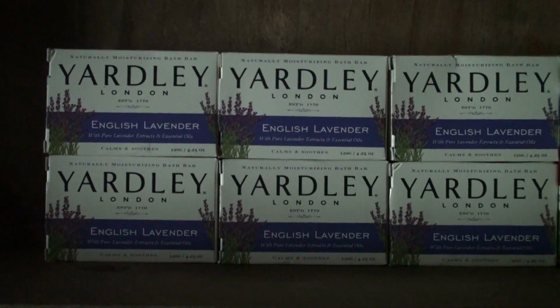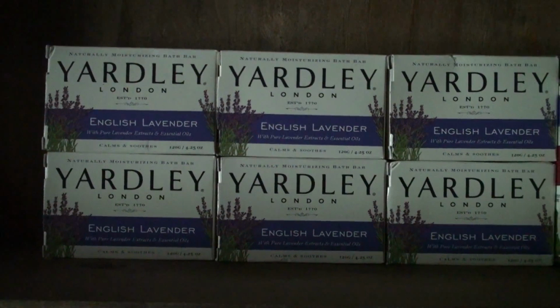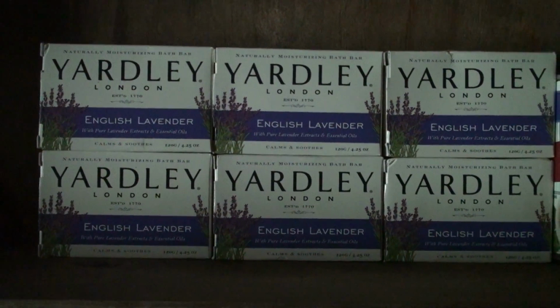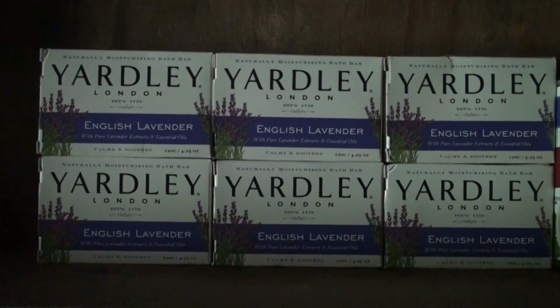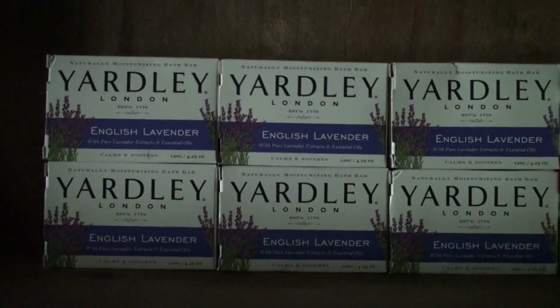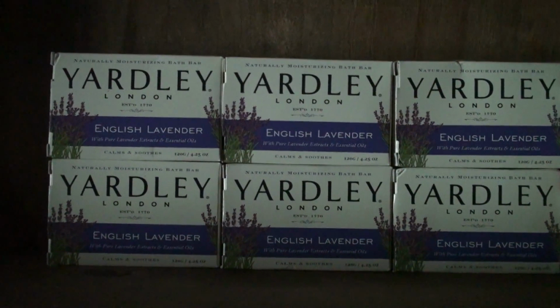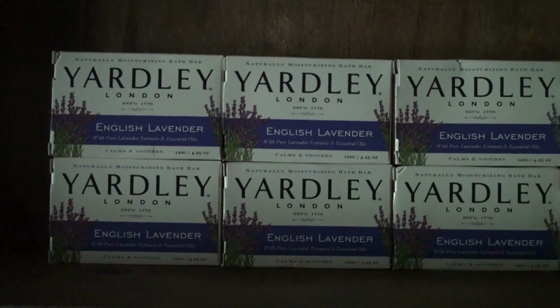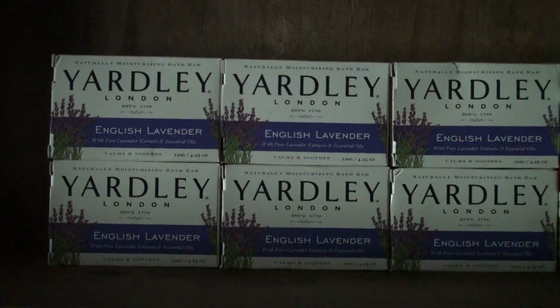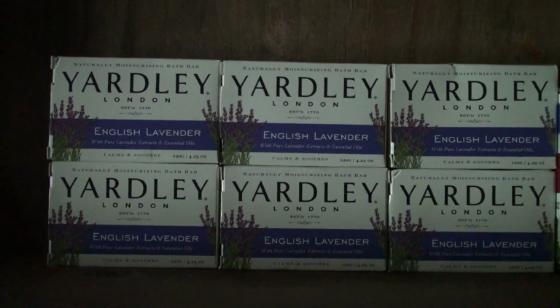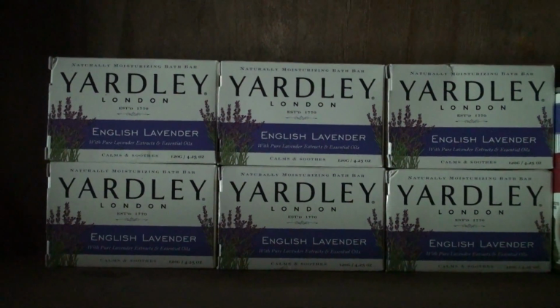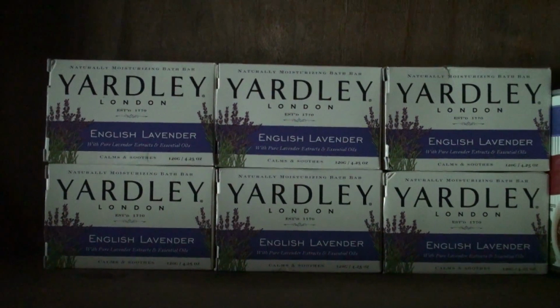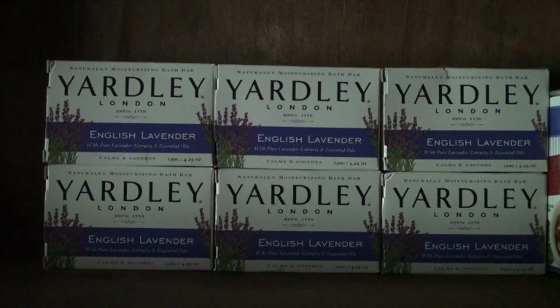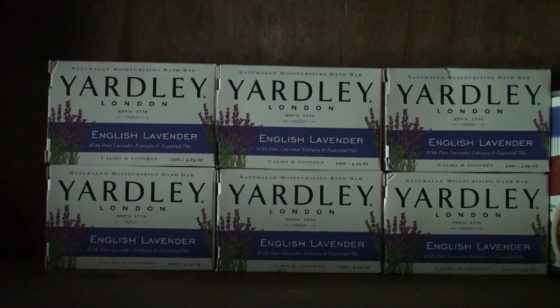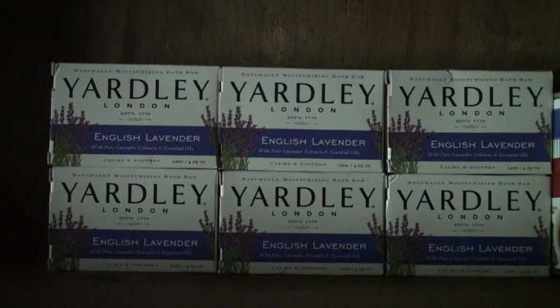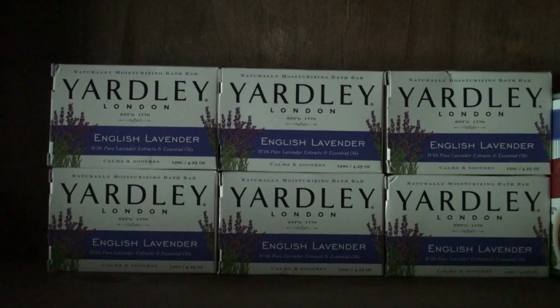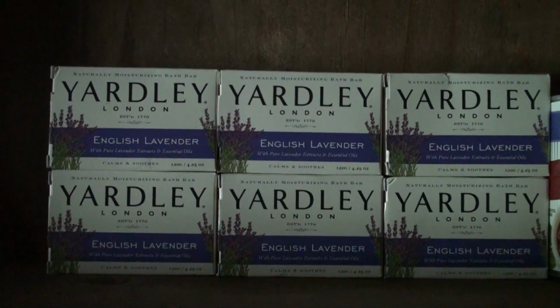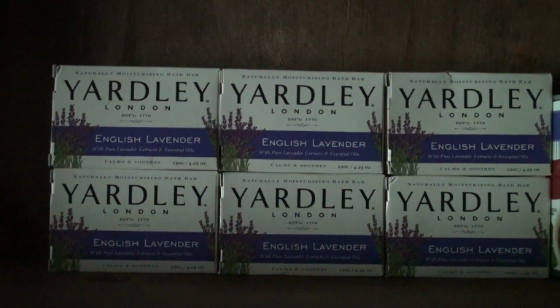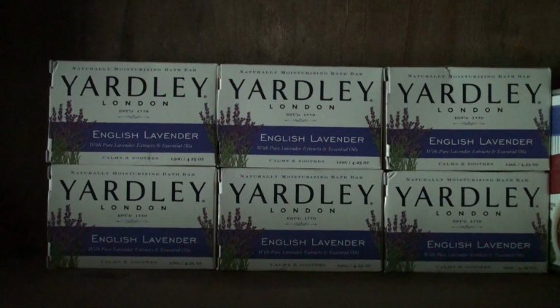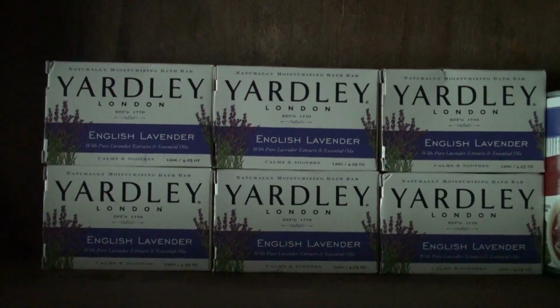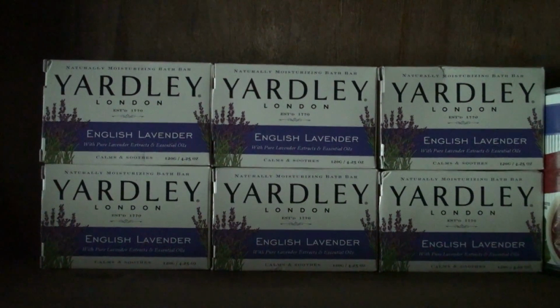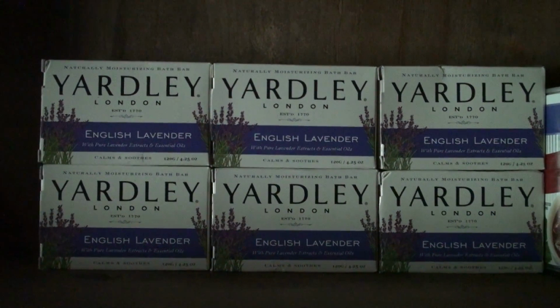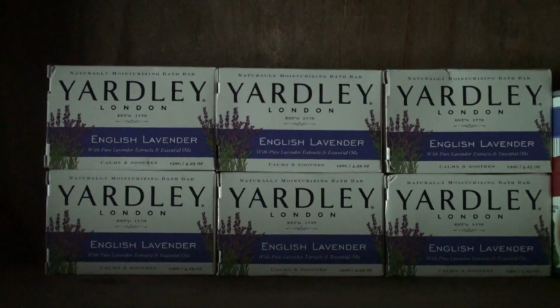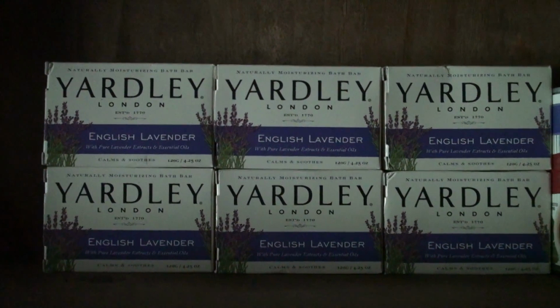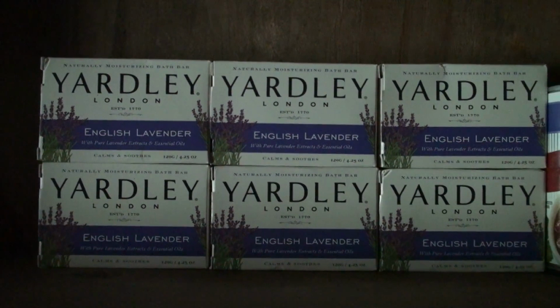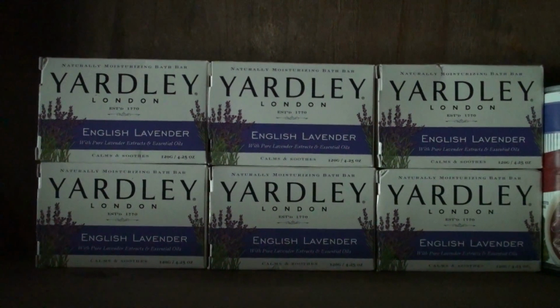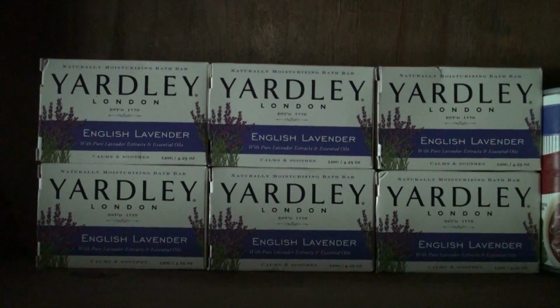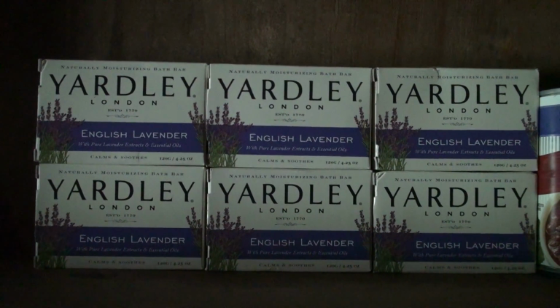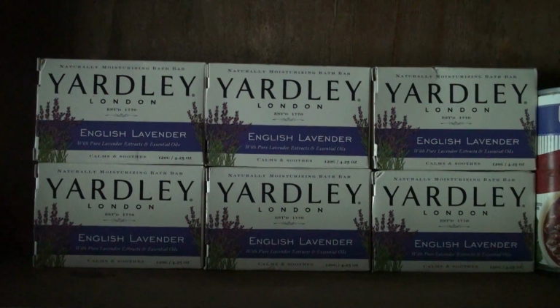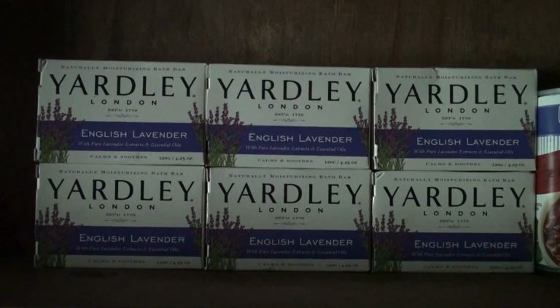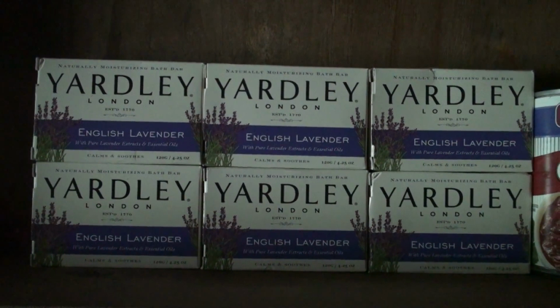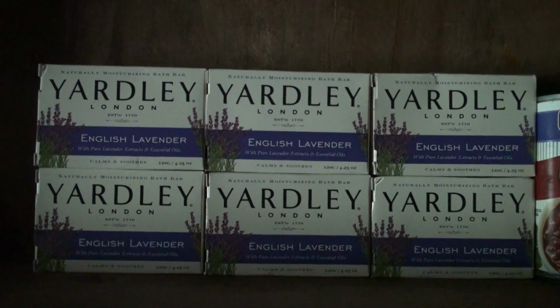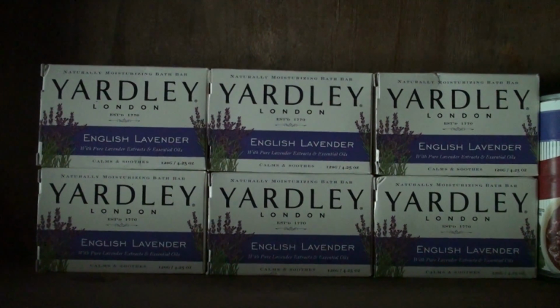This is a soap that I use and it cost one dollar at Walmart. I always take two showers a day and this is really good soap.